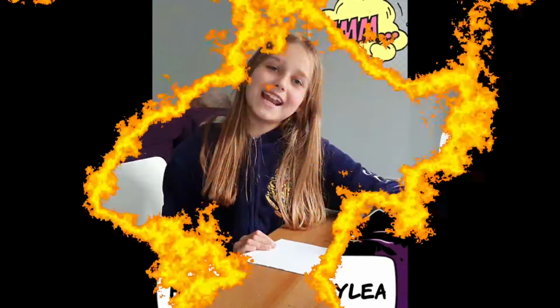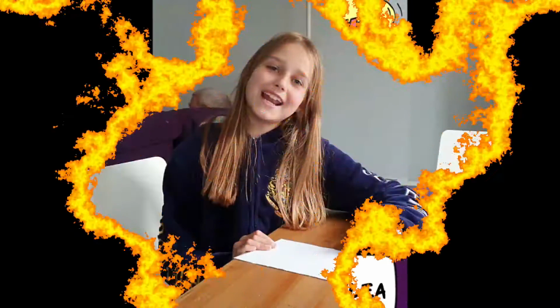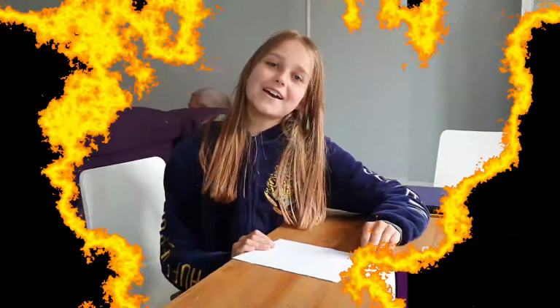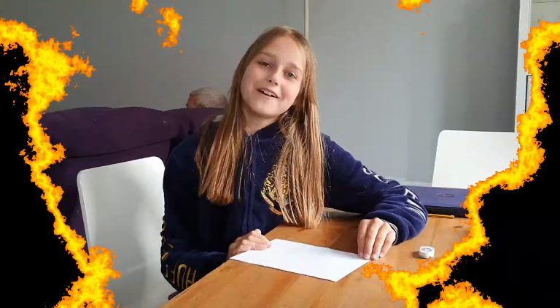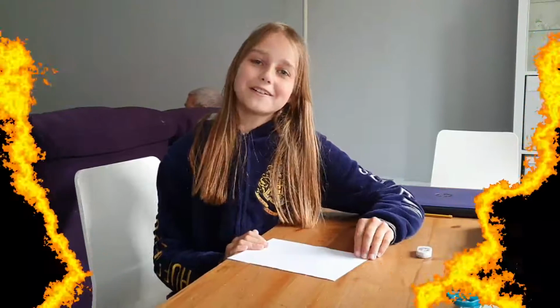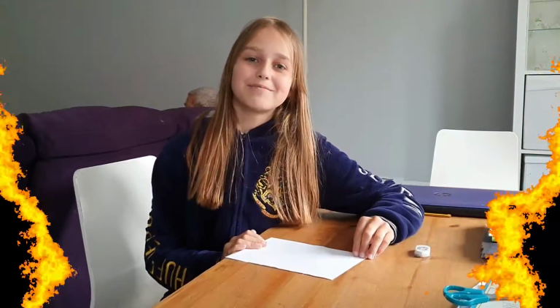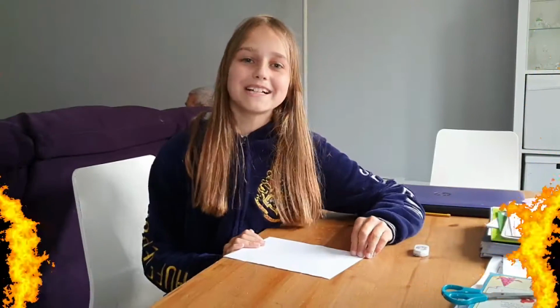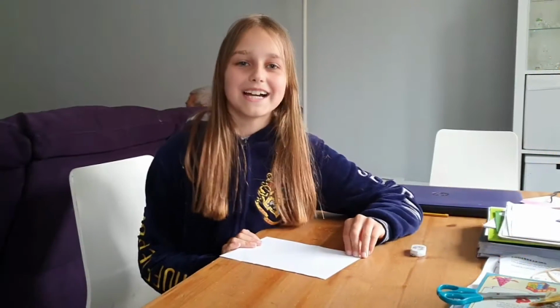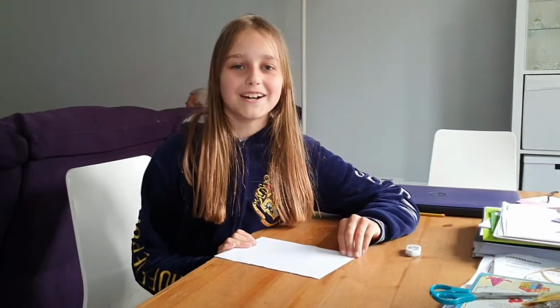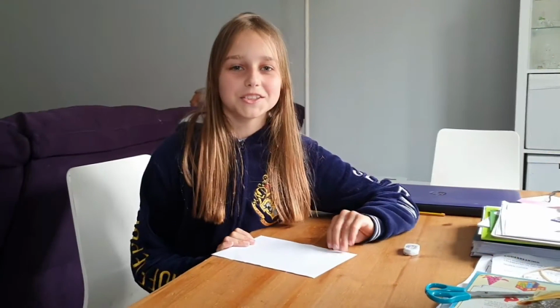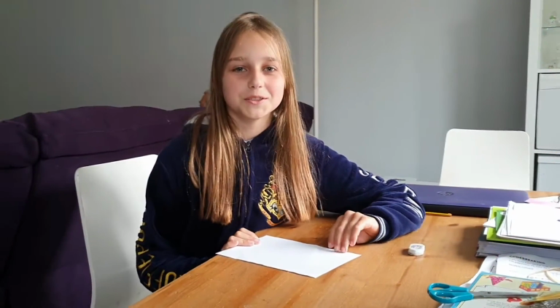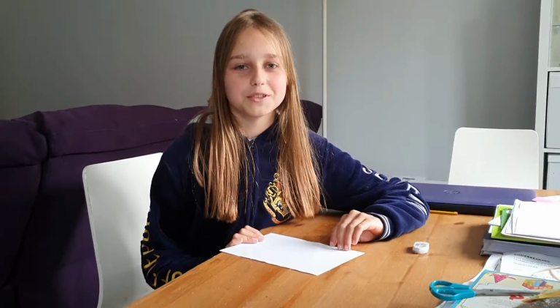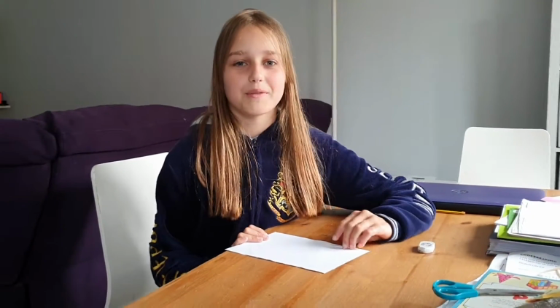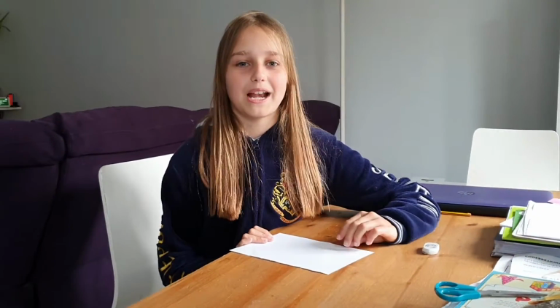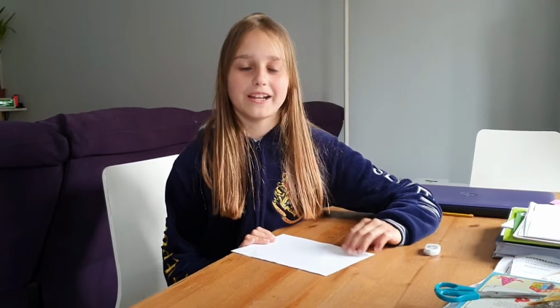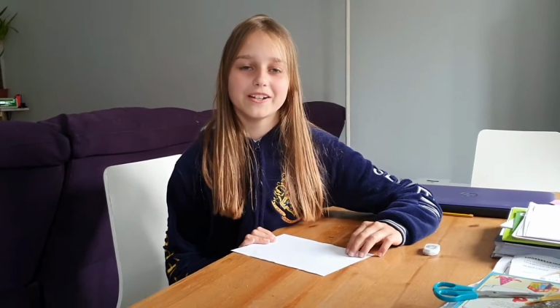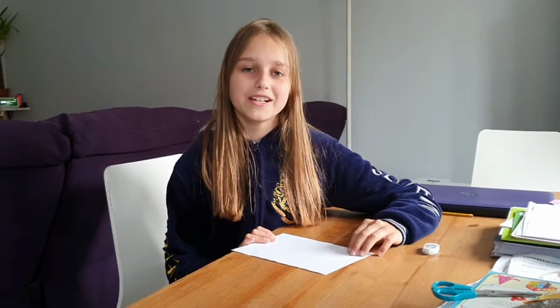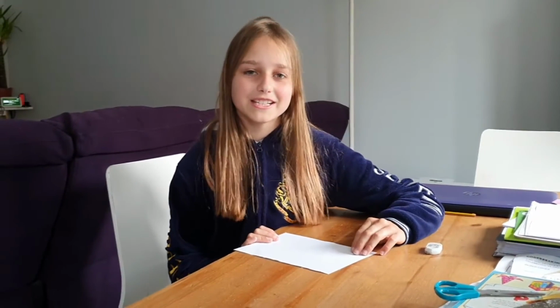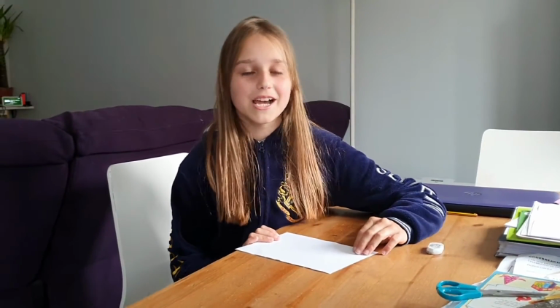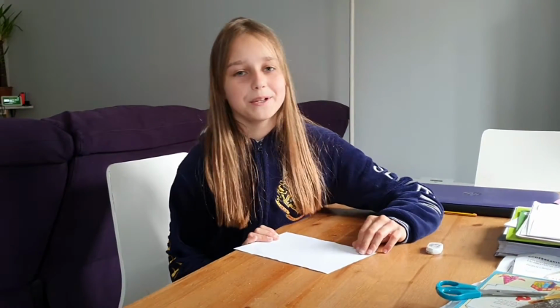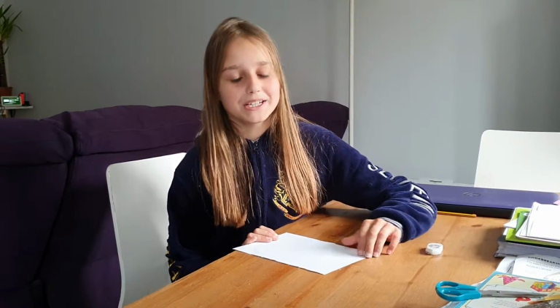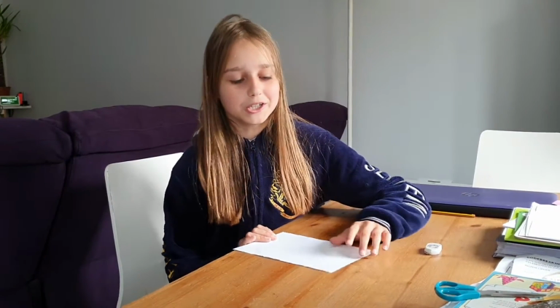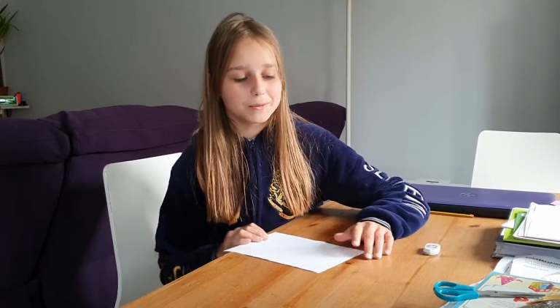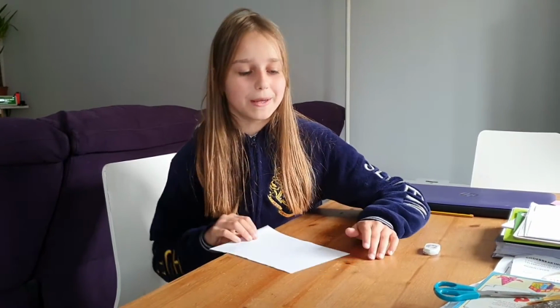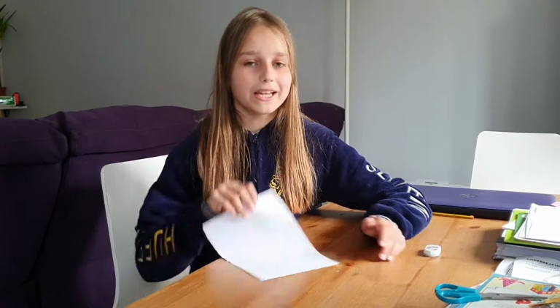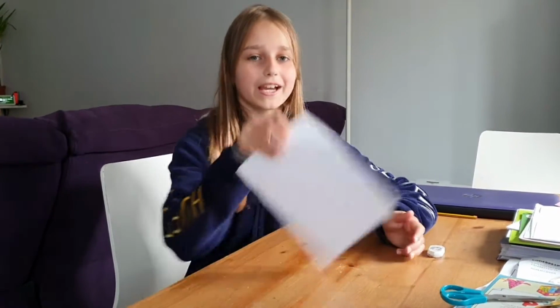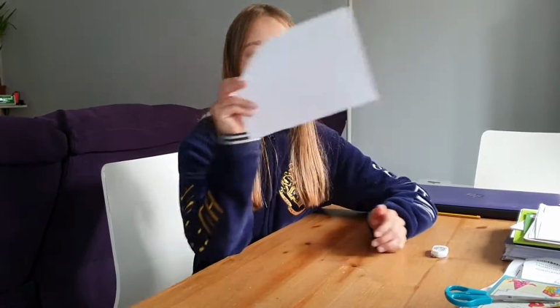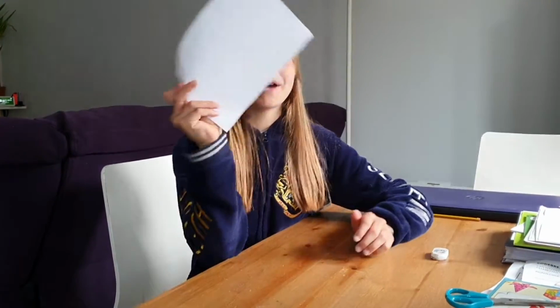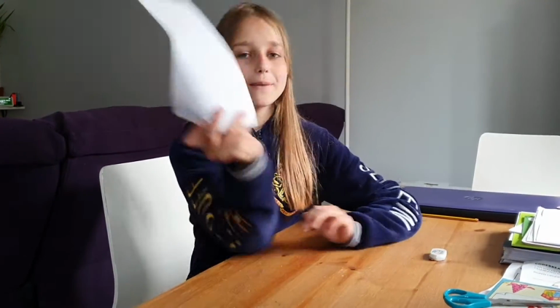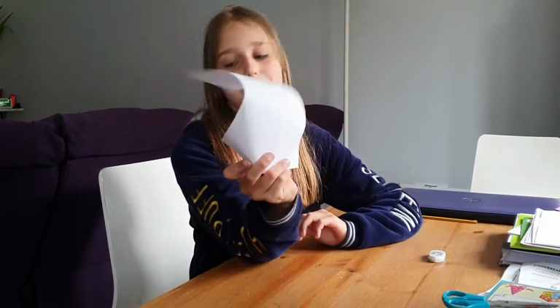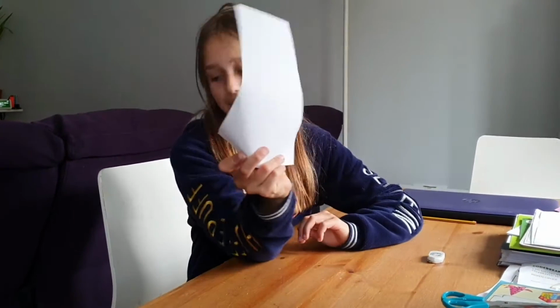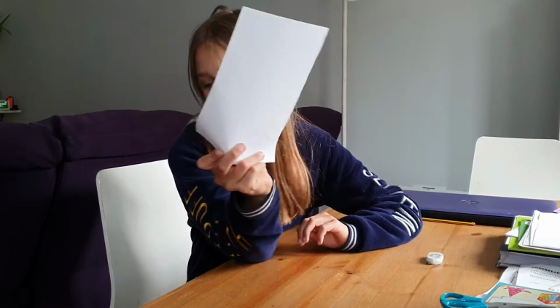Hello, welcome back to How To With Miley. Today we are going to be making a paper plane.